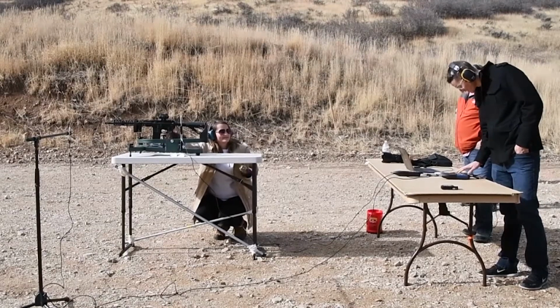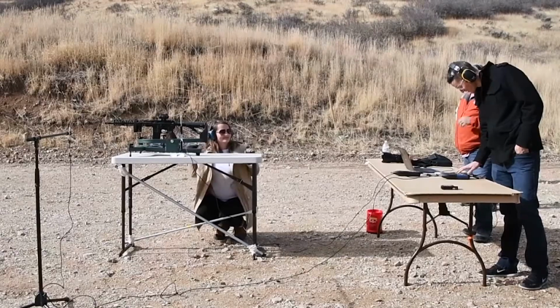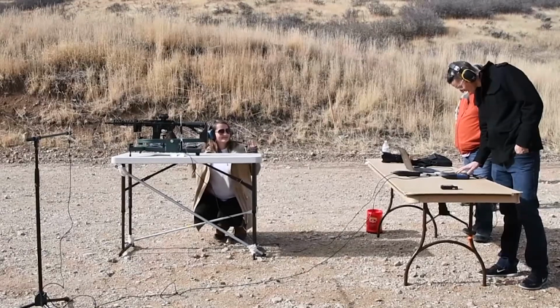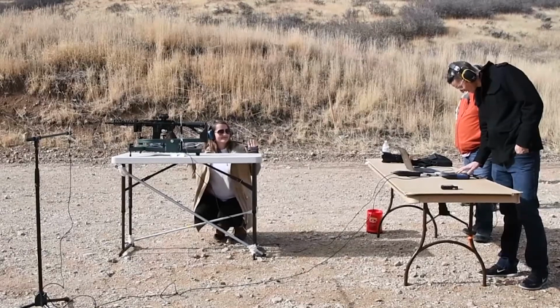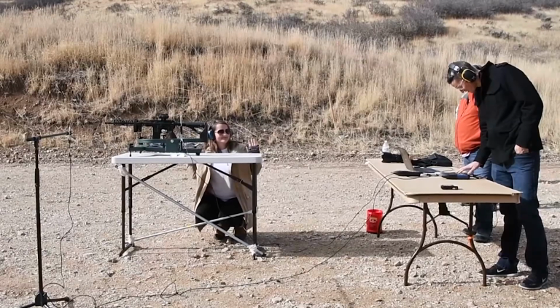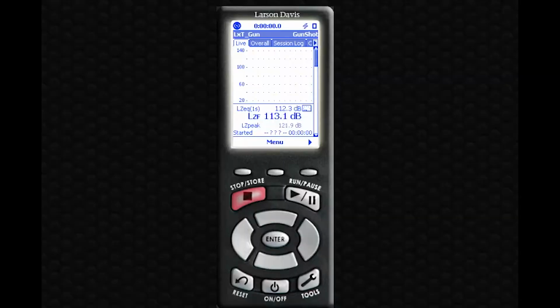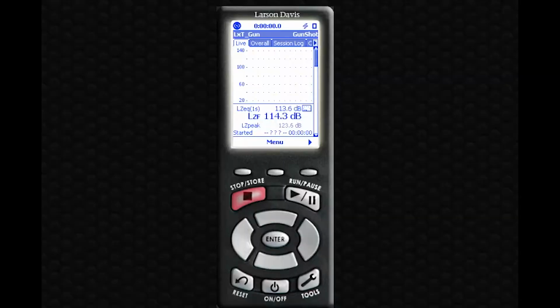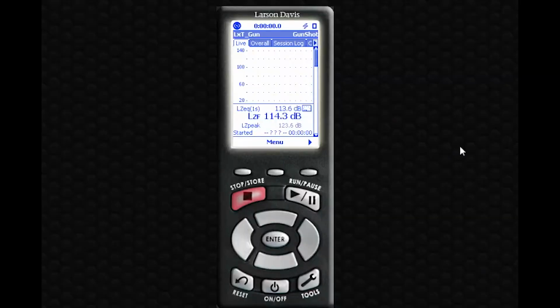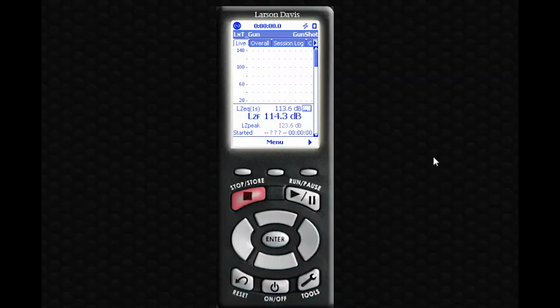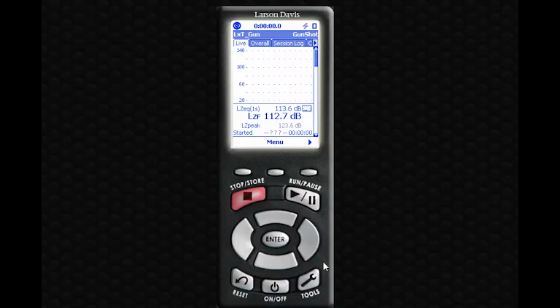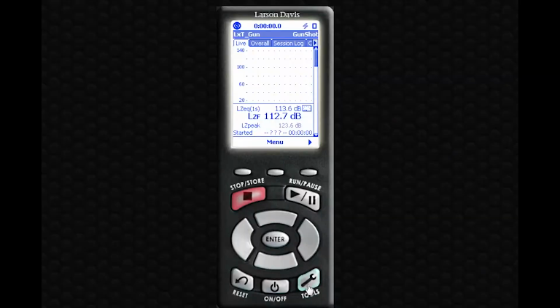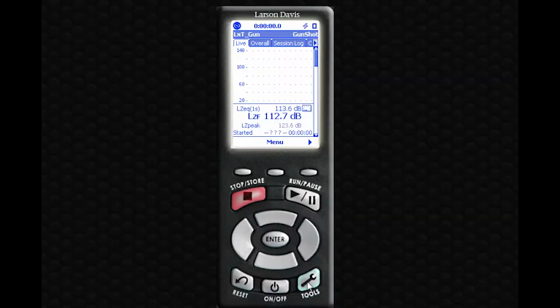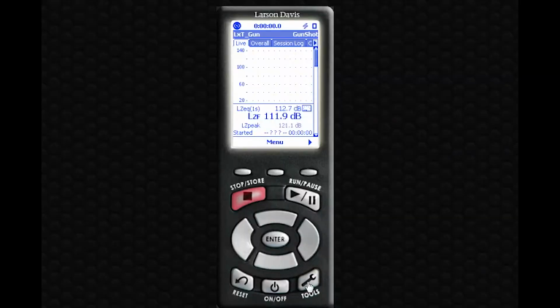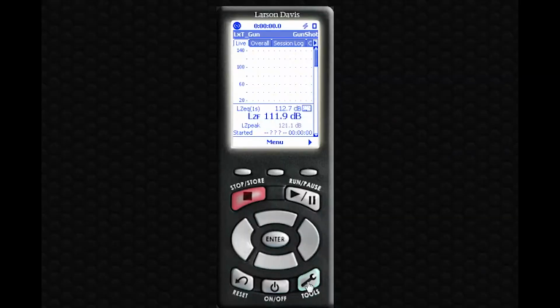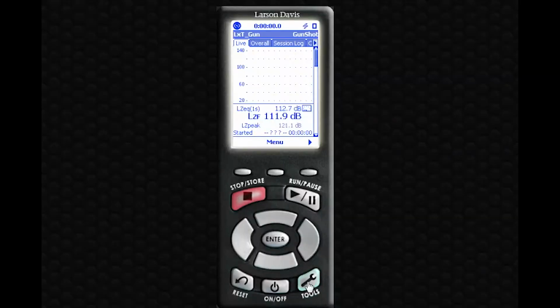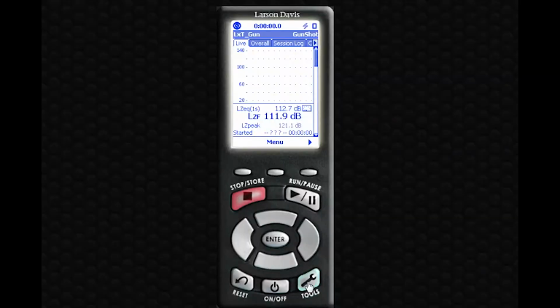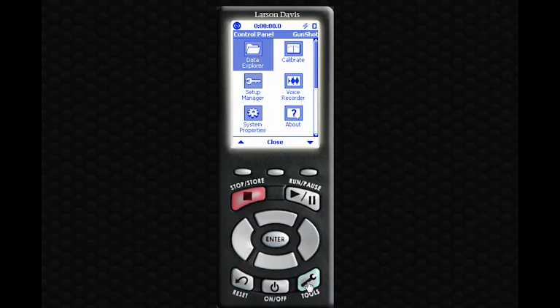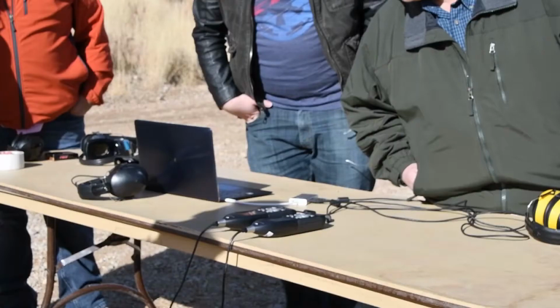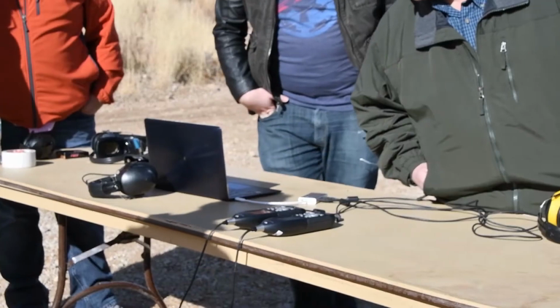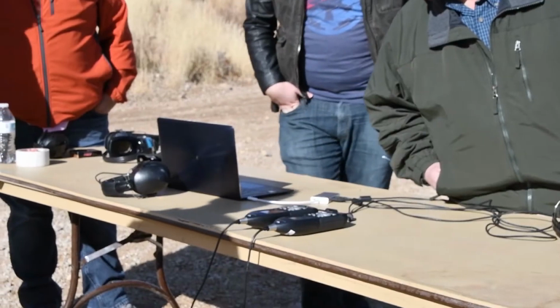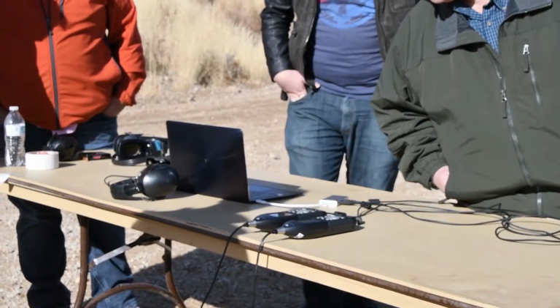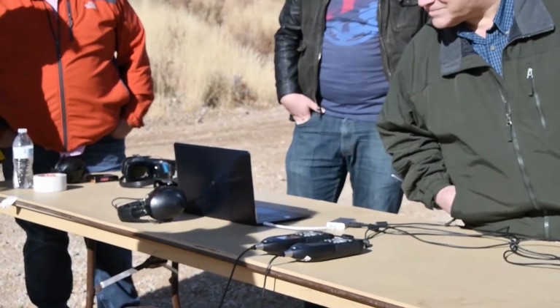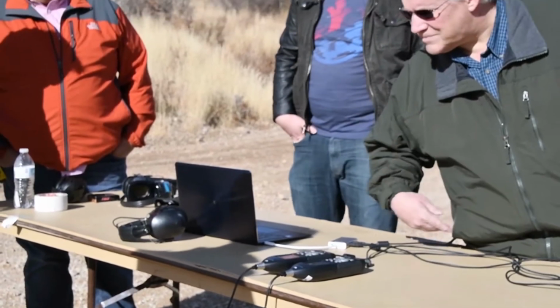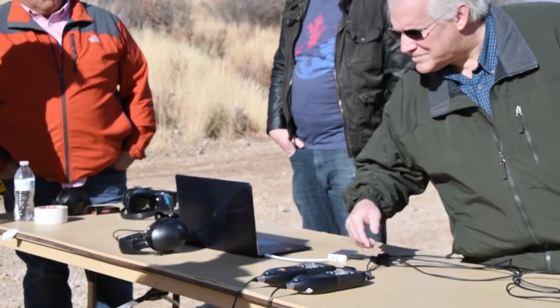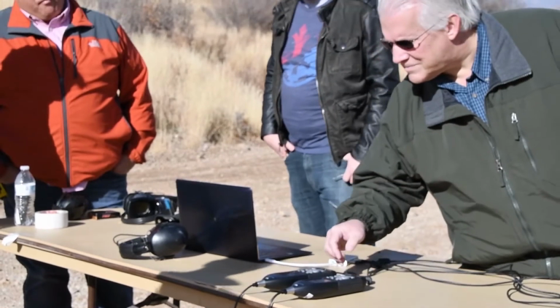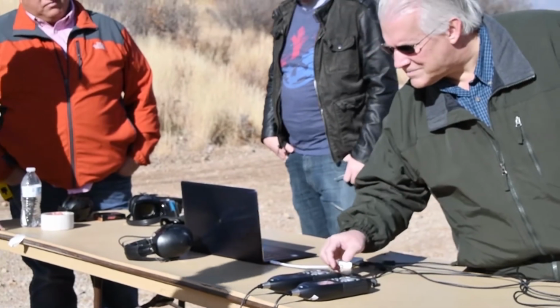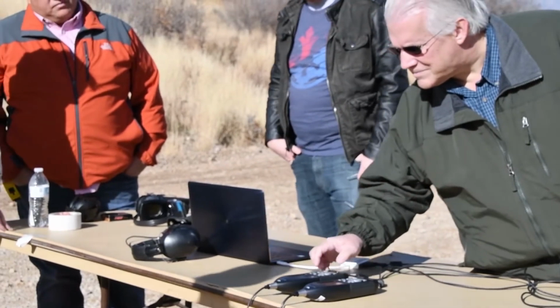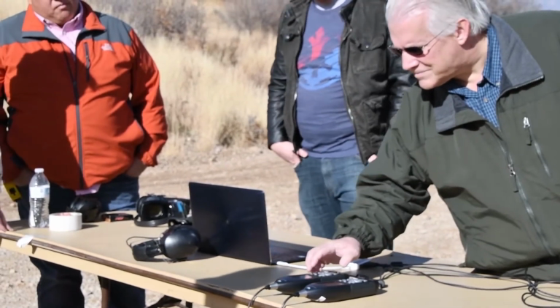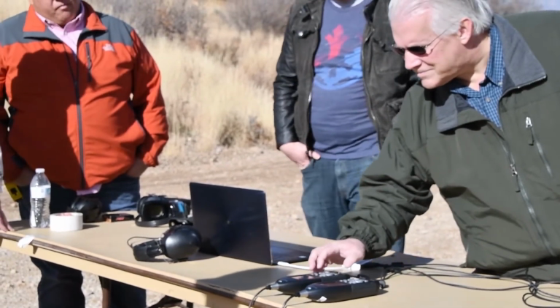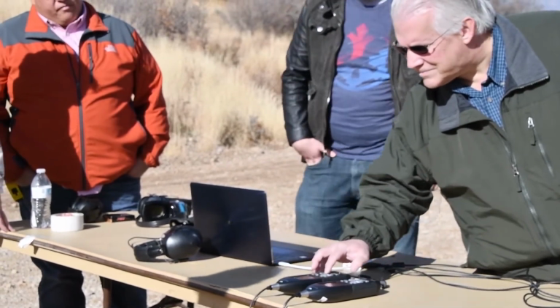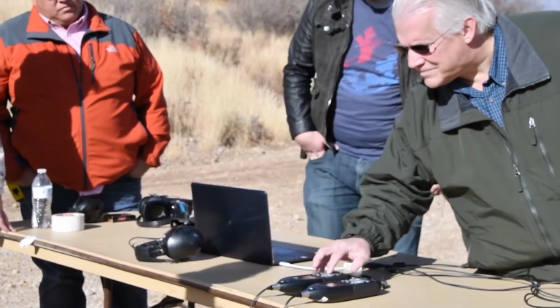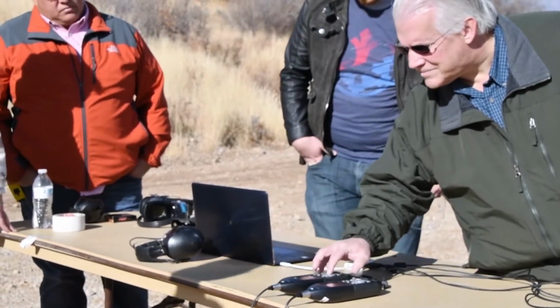We're going to walk you through how to set up your meter, how to set up for the measurement, and how to take your measurement. And then what to do with the data after you're all done.